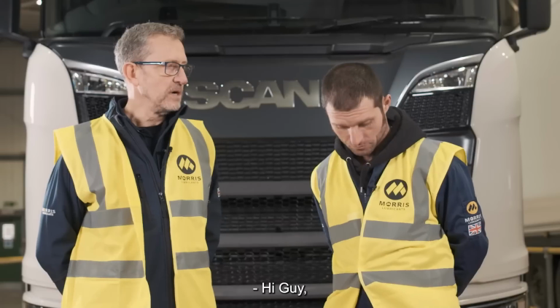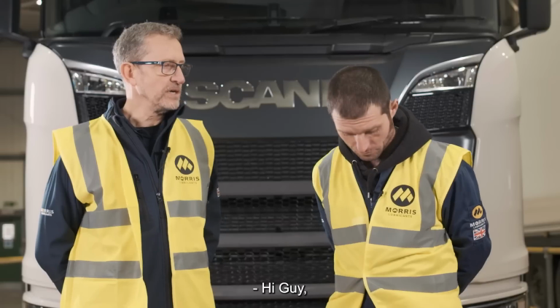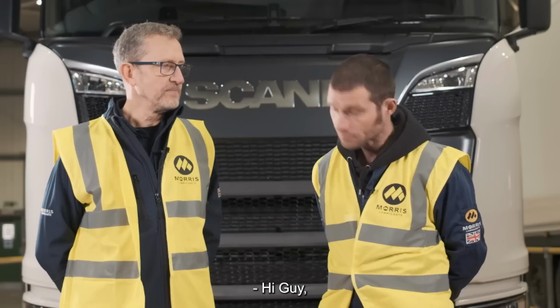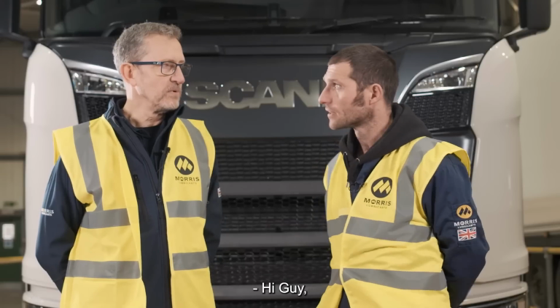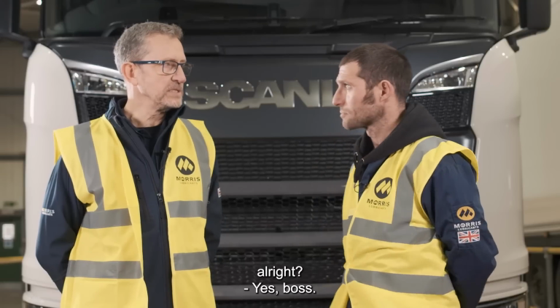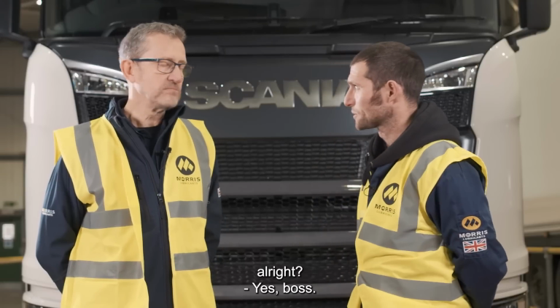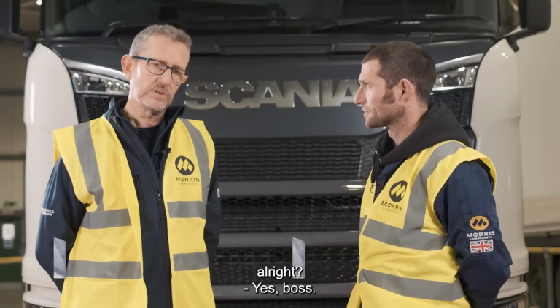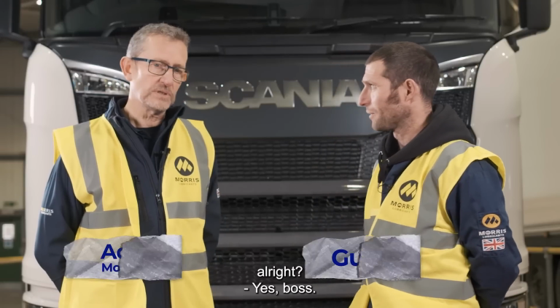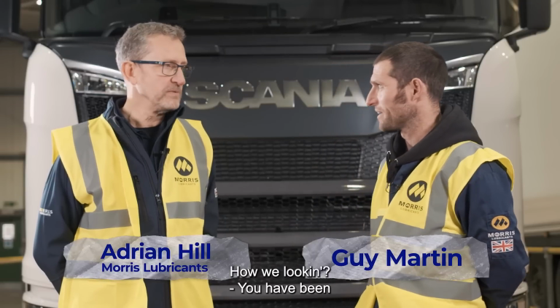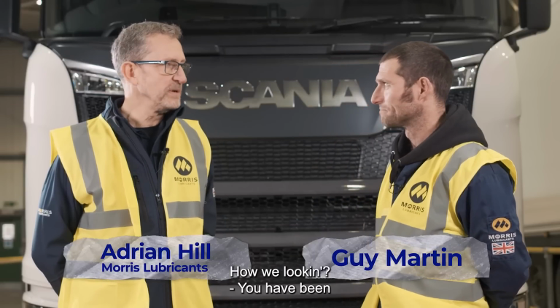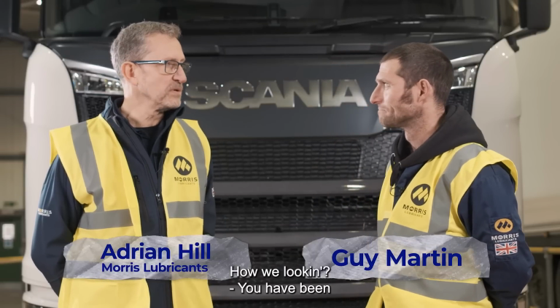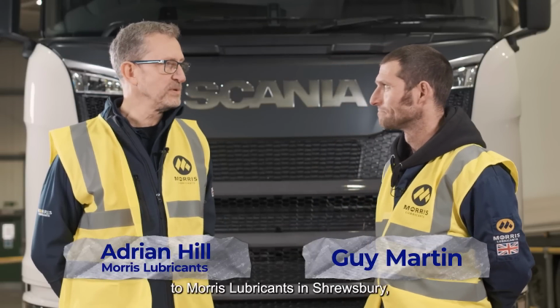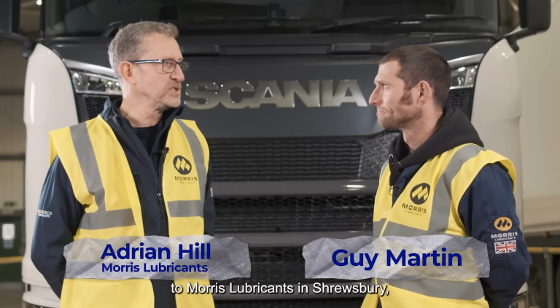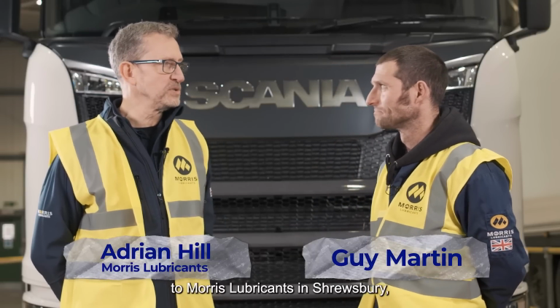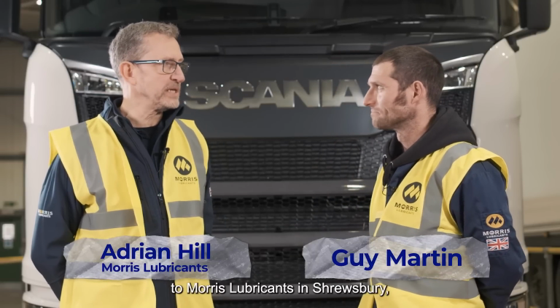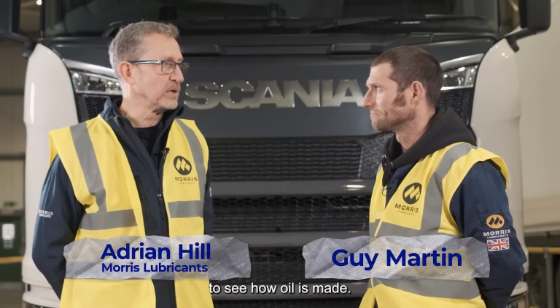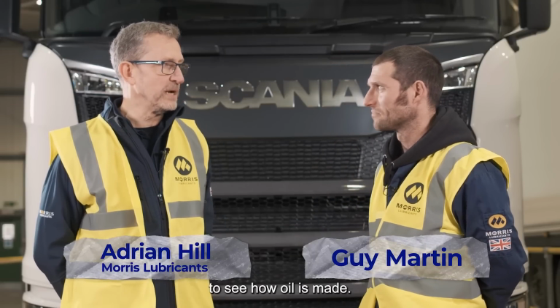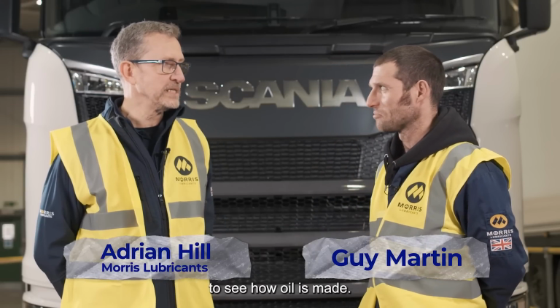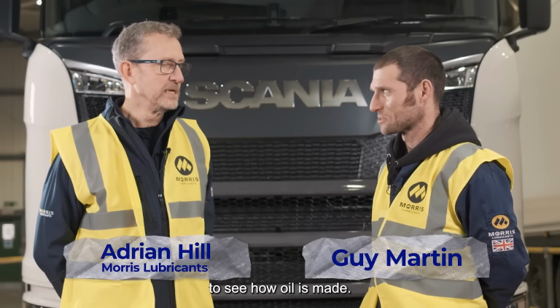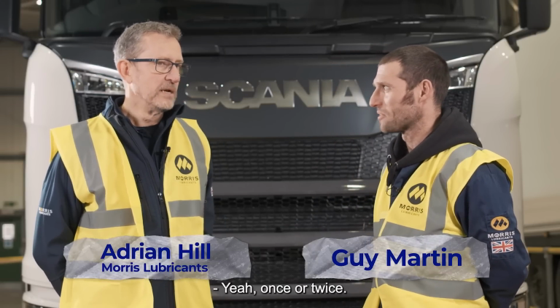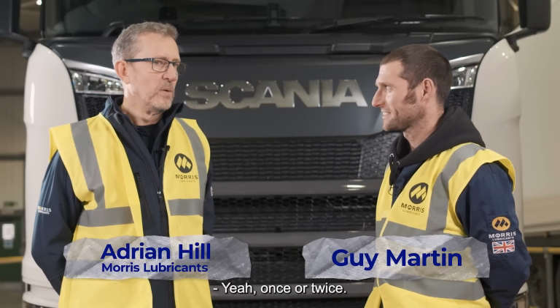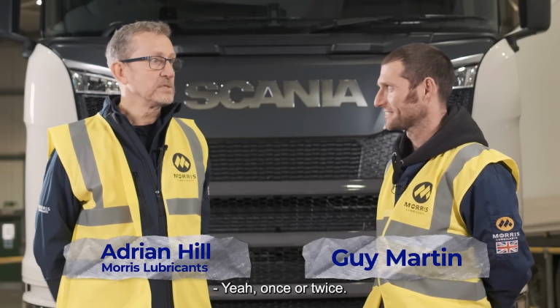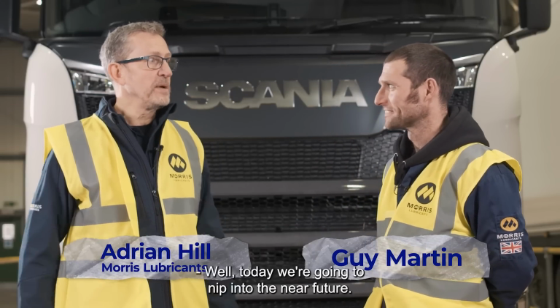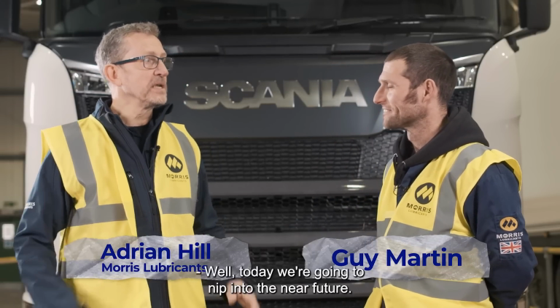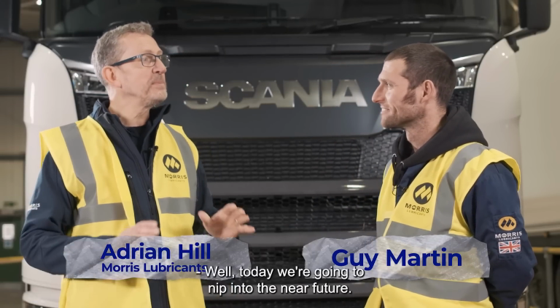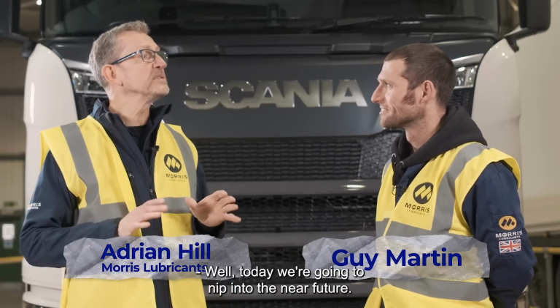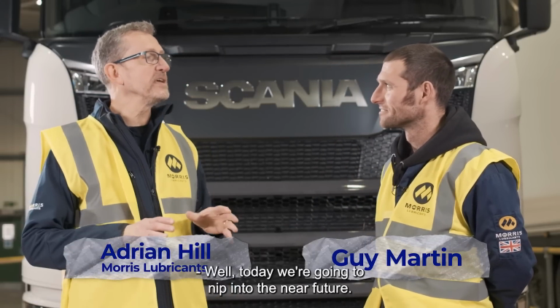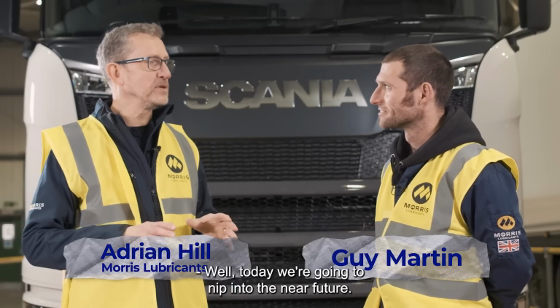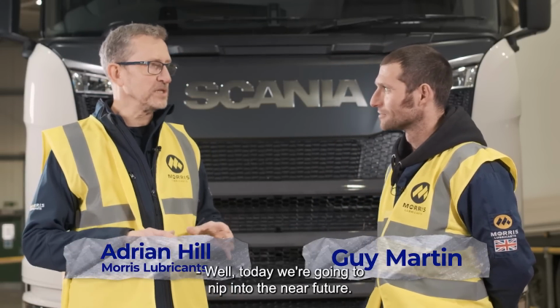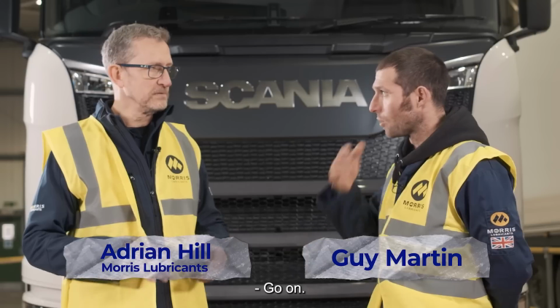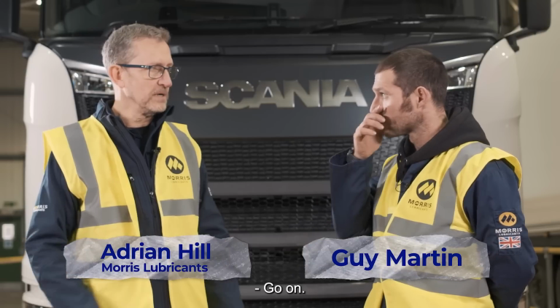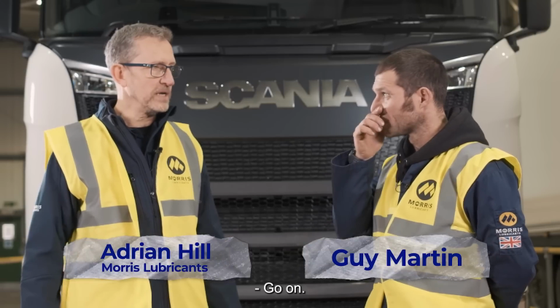Hi Guy, what's up? How are we looking? You've been to Morris Lubricants and Shrewsbury — it's how oil is made. Once or twice. Well today we're going to nip into the near future. Go on.